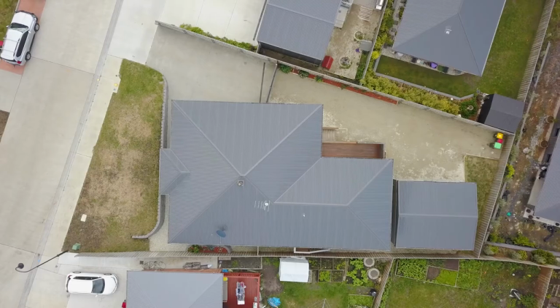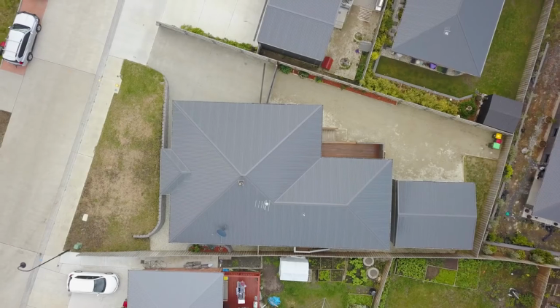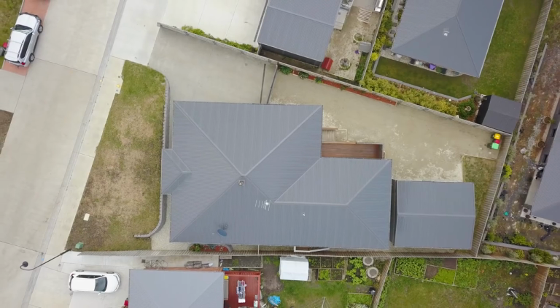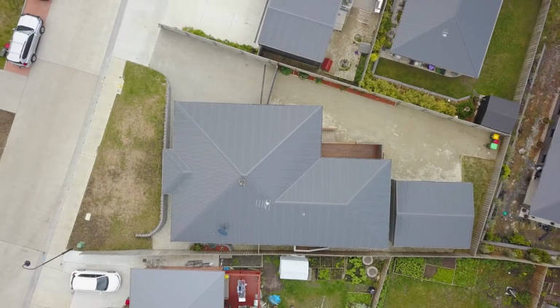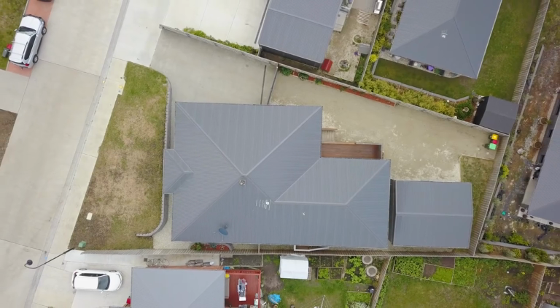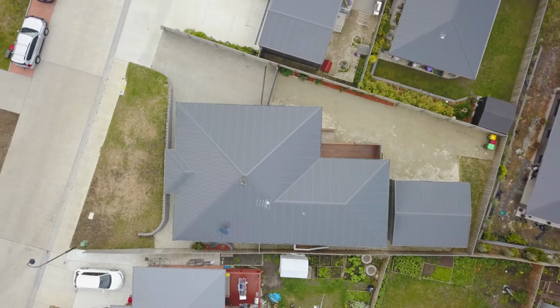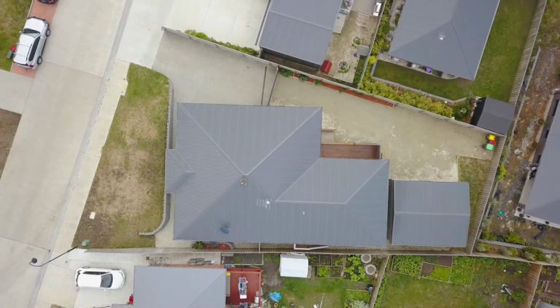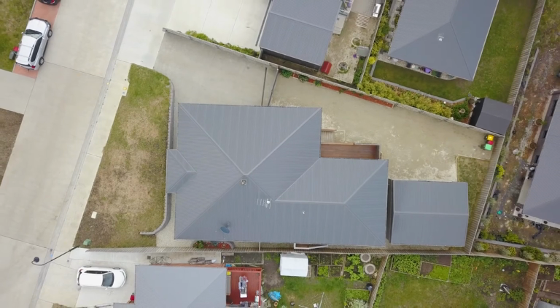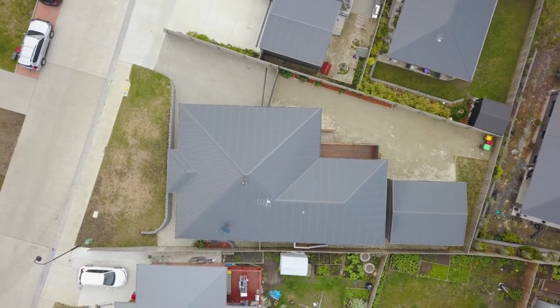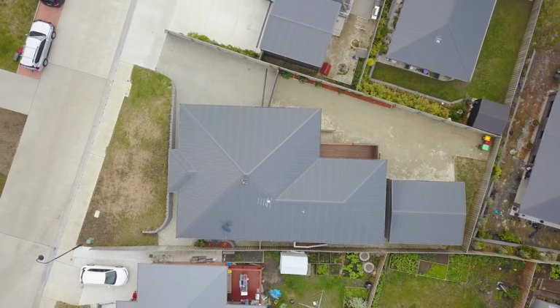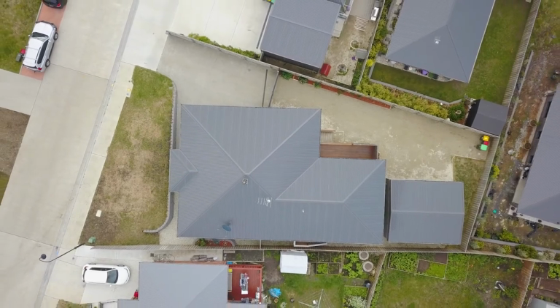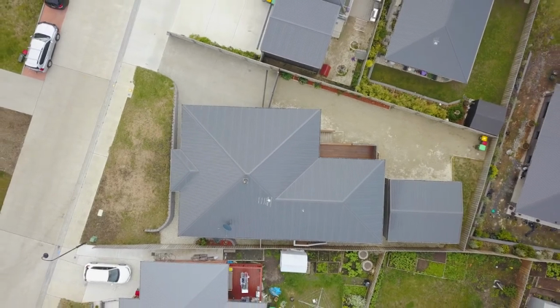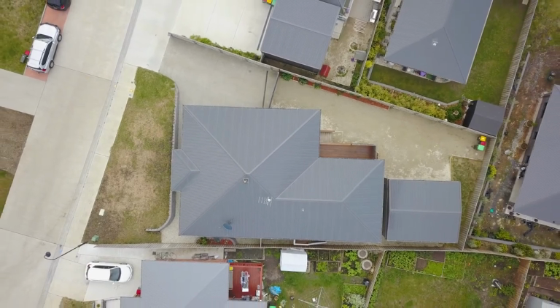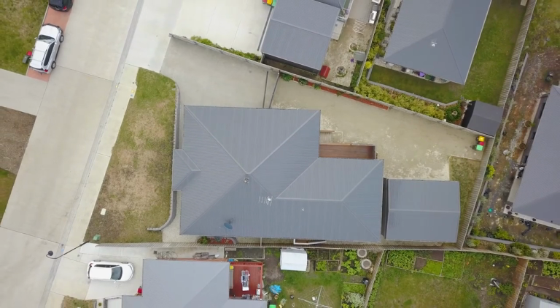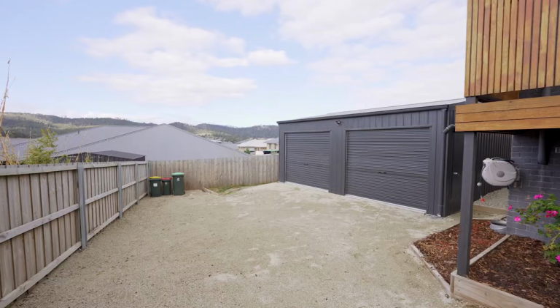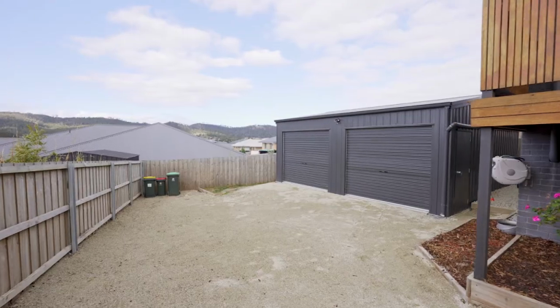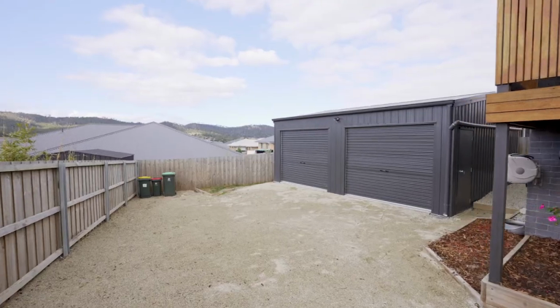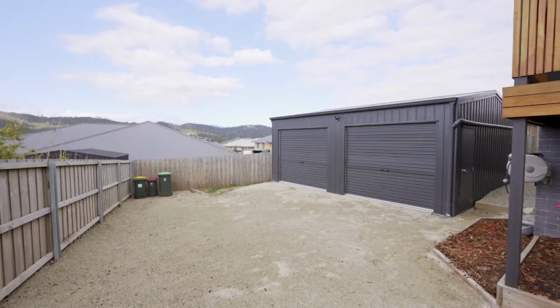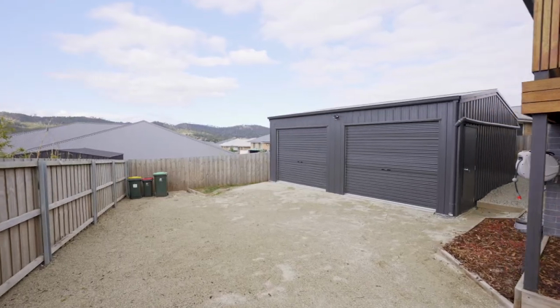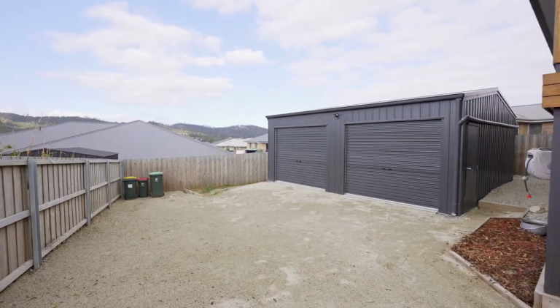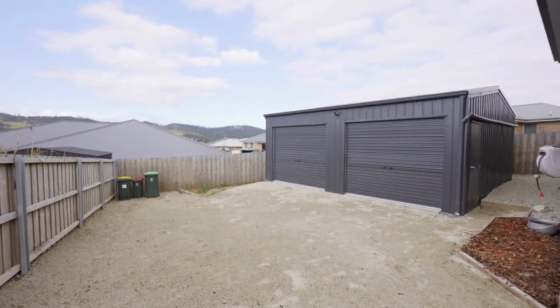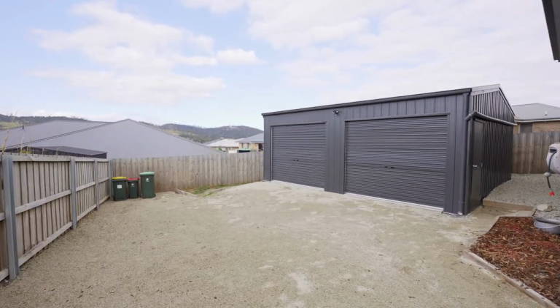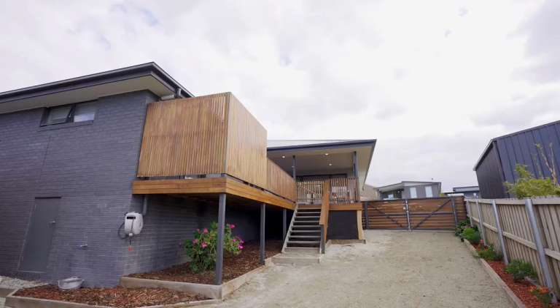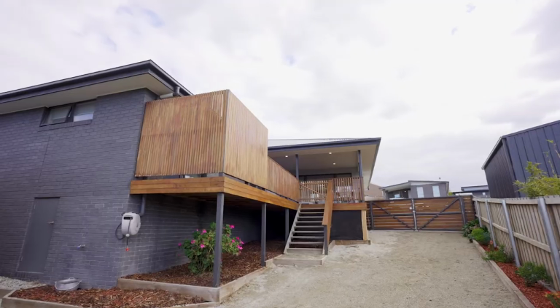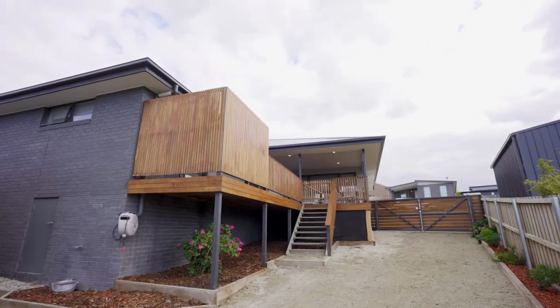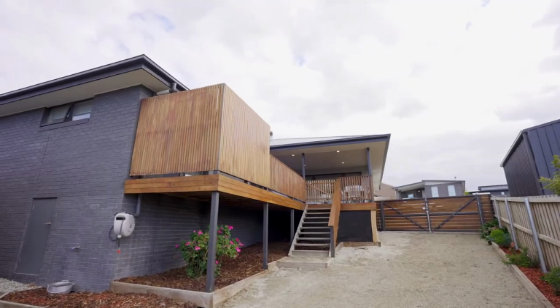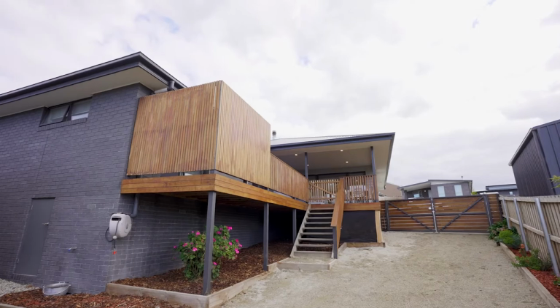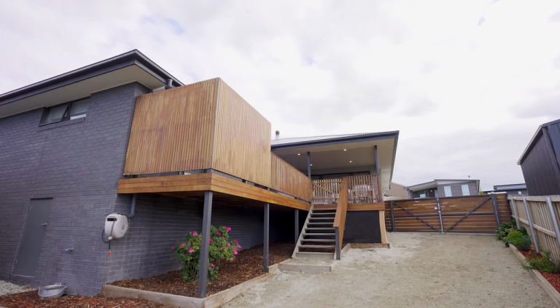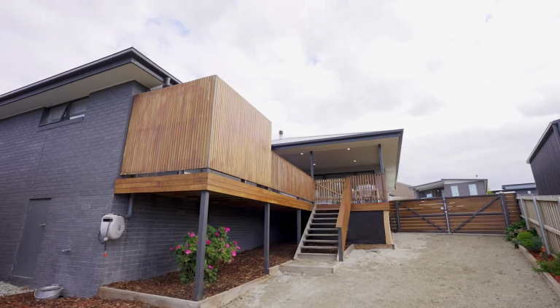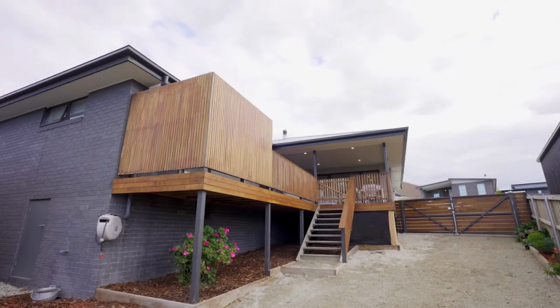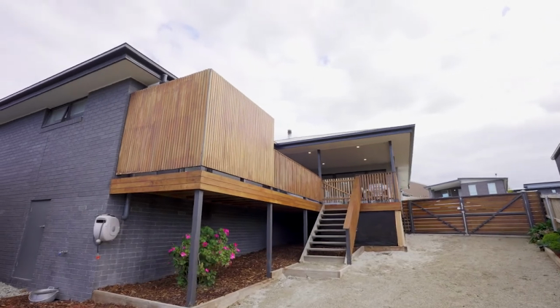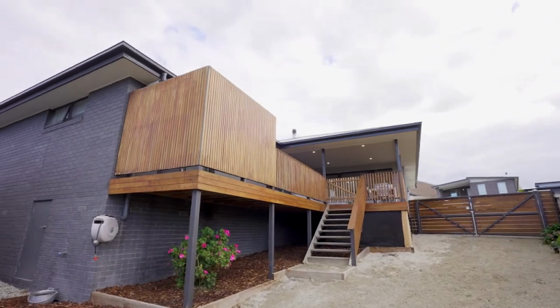The low maintenance backyard is fully fenced. There's also a two-car garage with workshop and plenty of room for off-street parking.